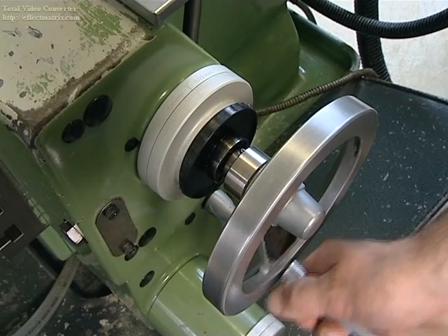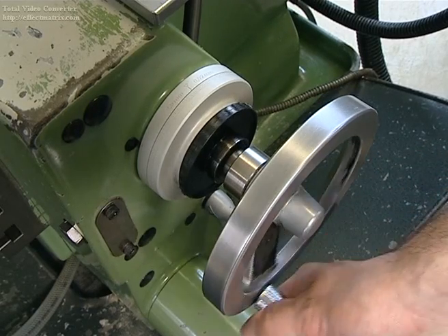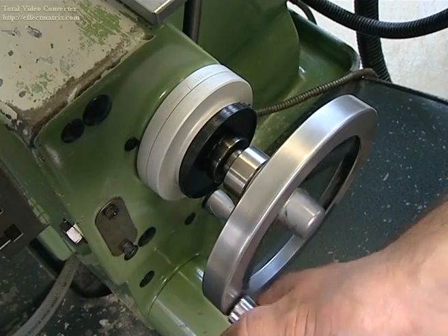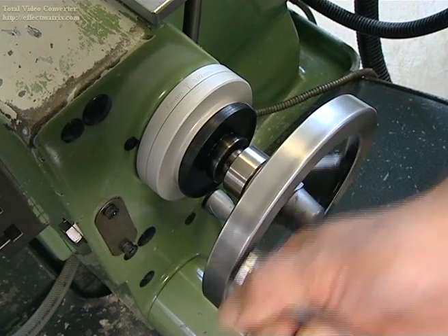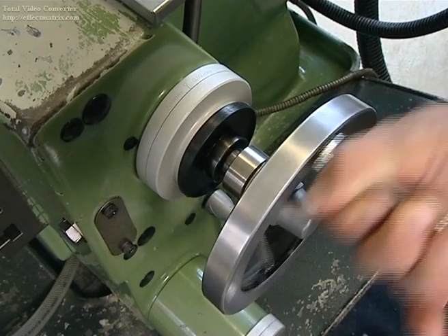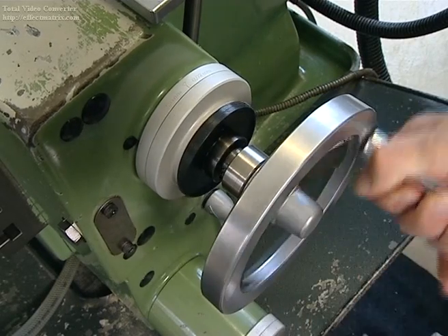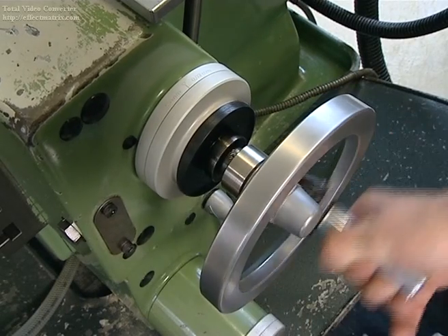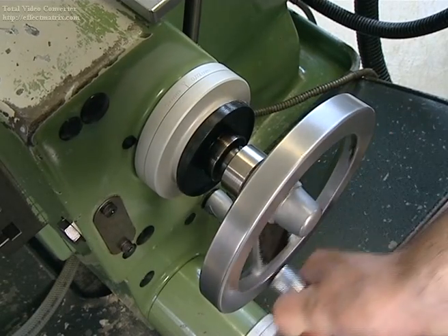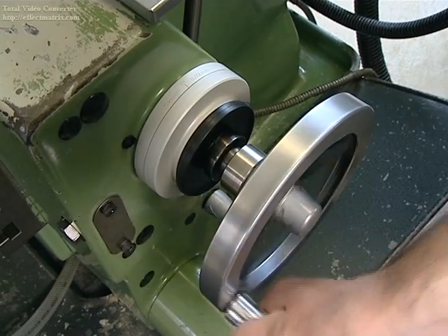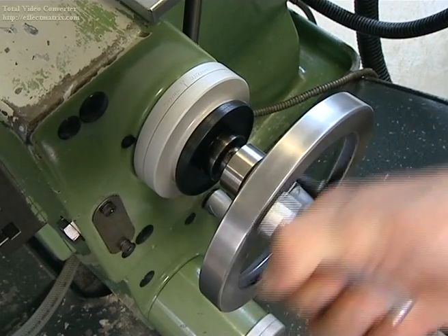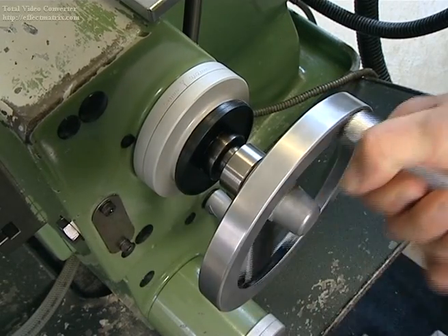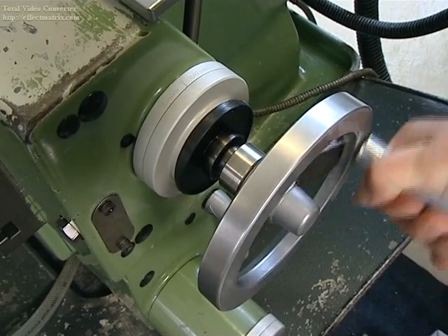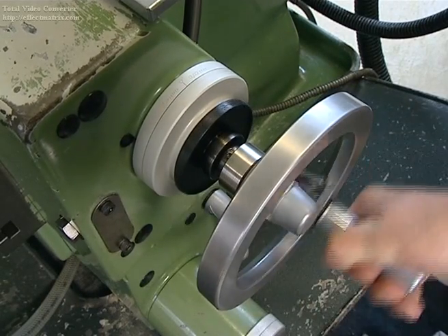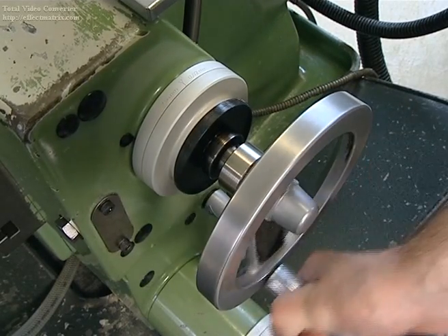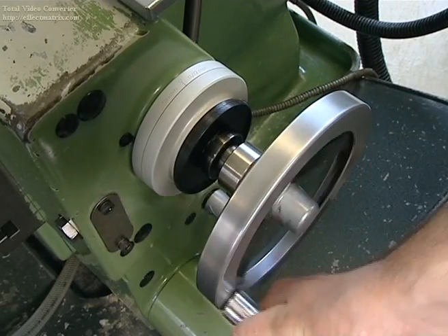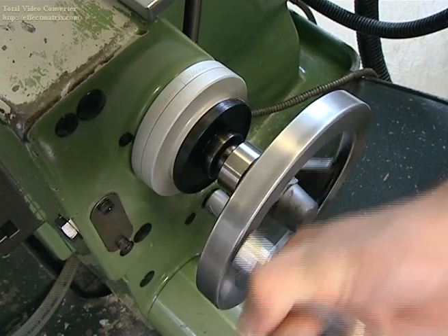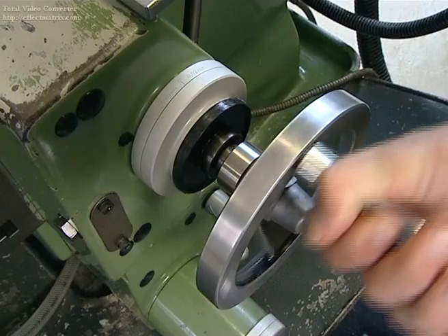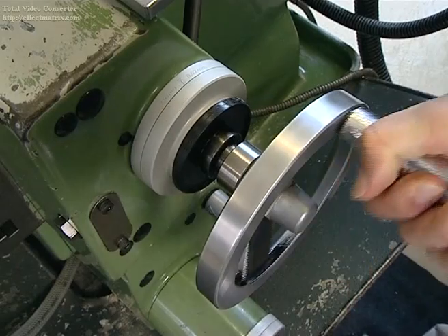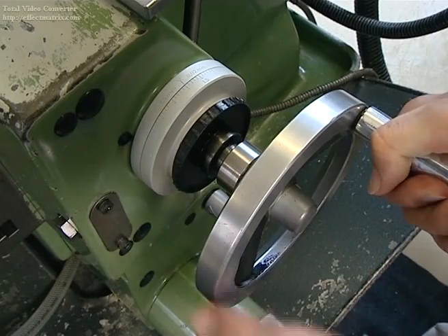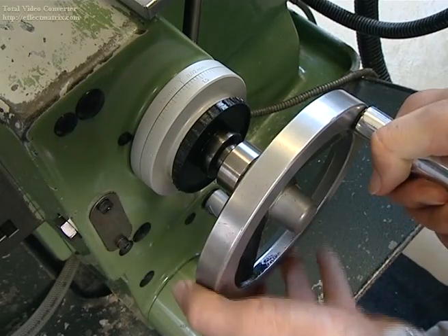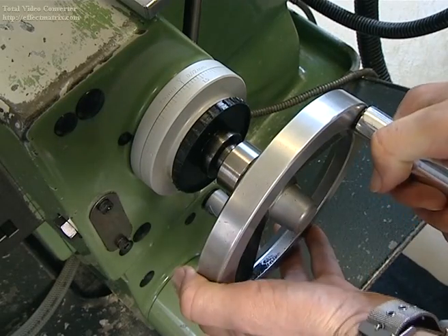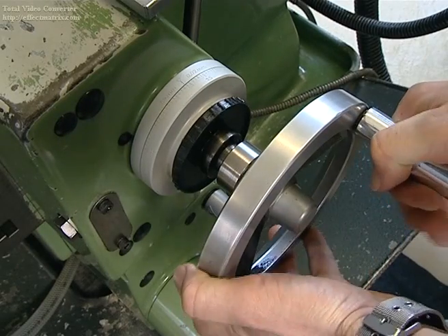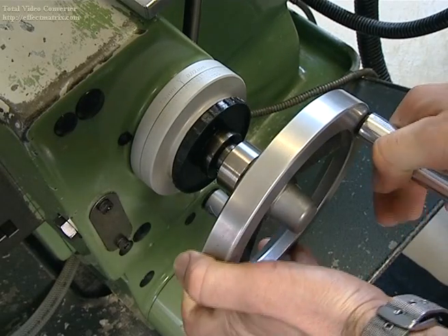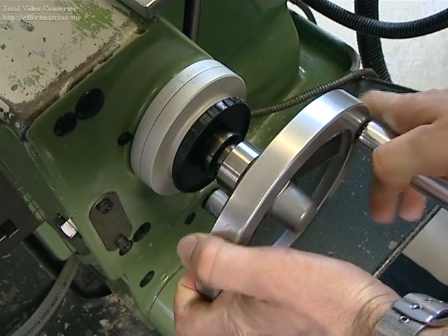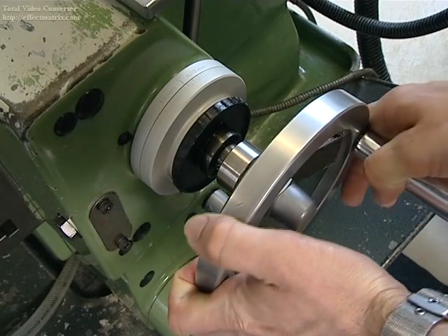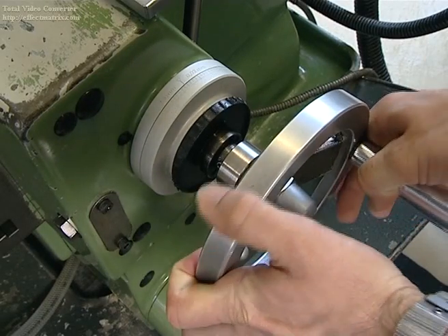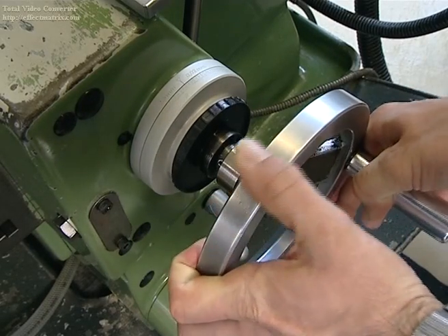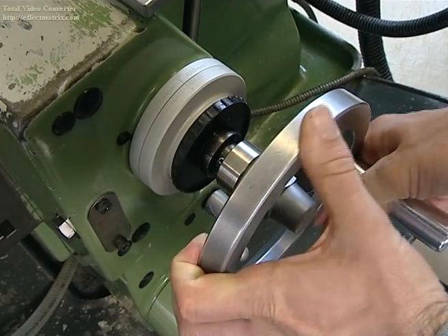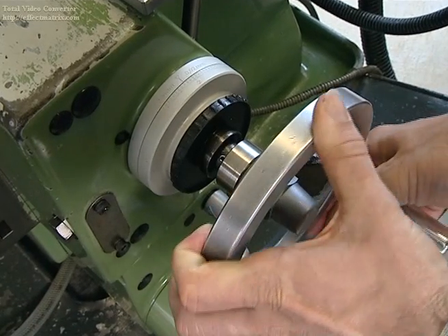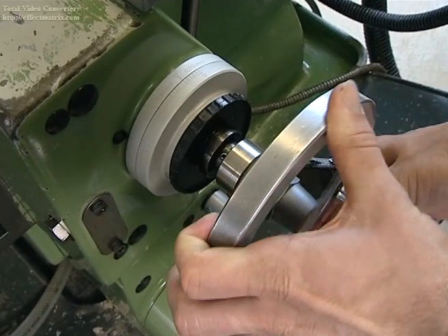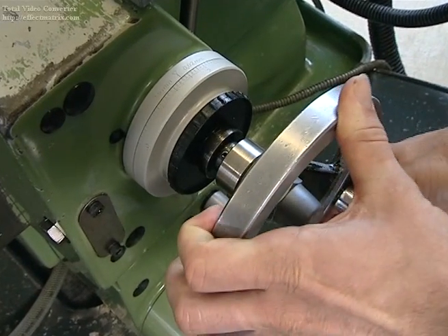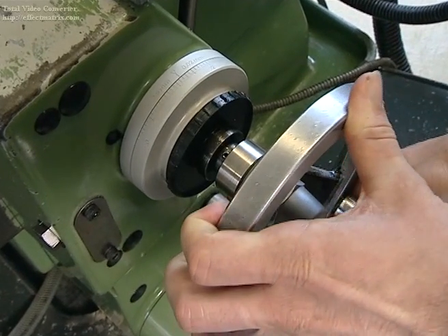The 3D sensor by Heimer can be used on all machines. For manual machines, the approach is done manually and the graduated collar of the hand crank is set to zero.